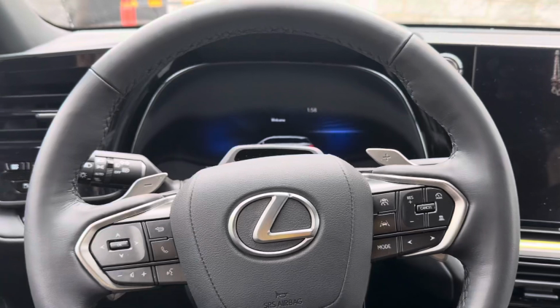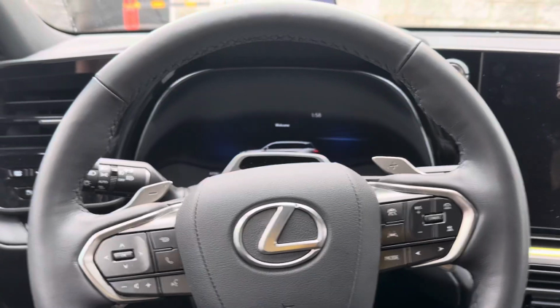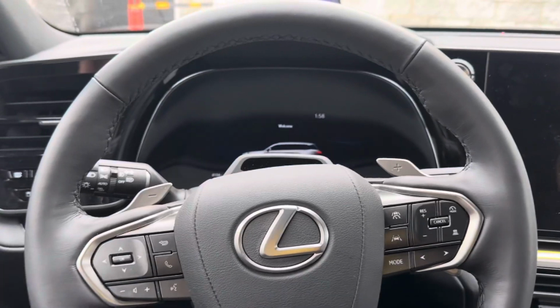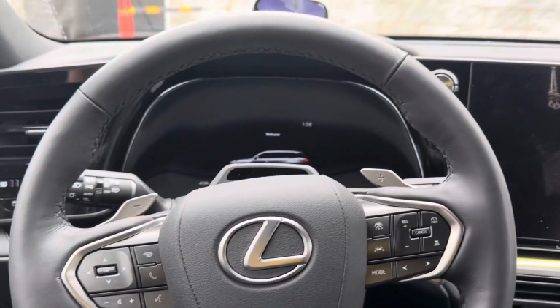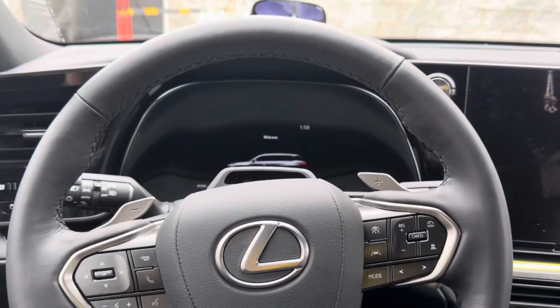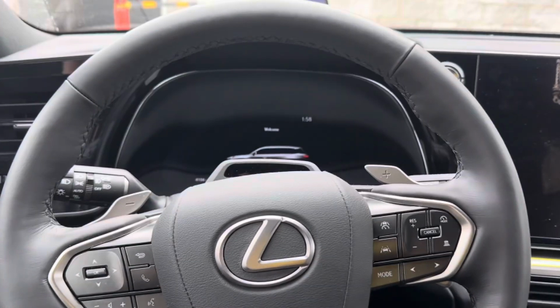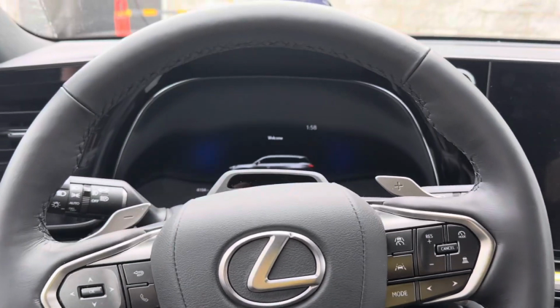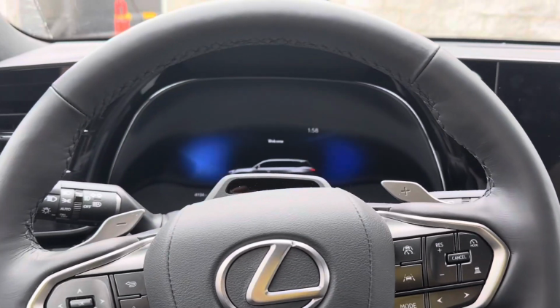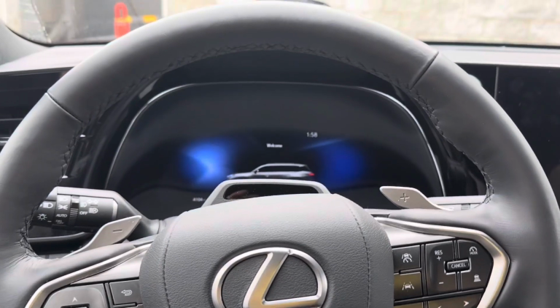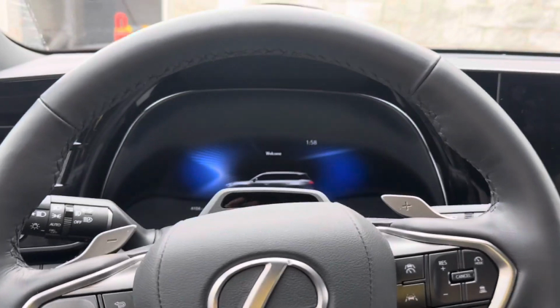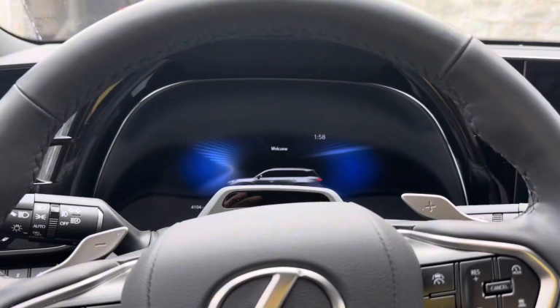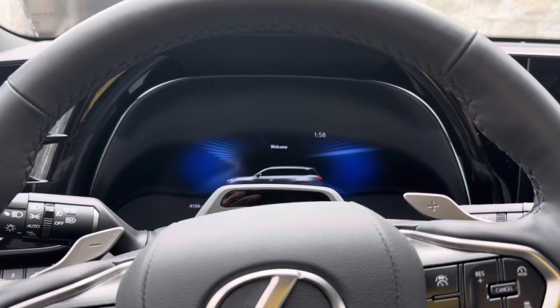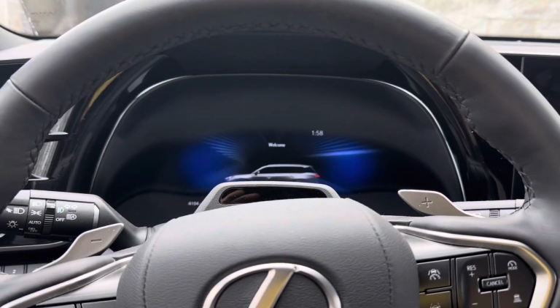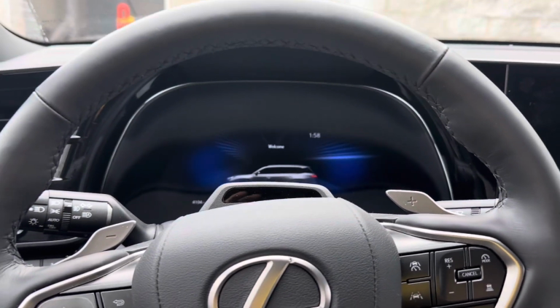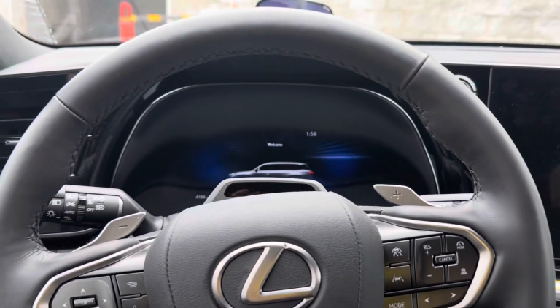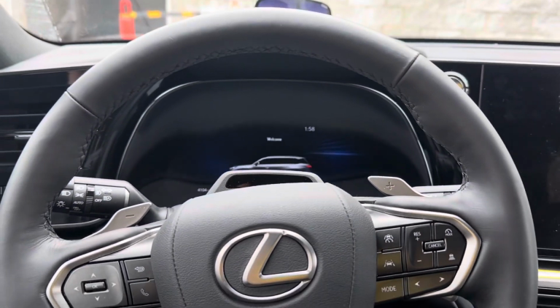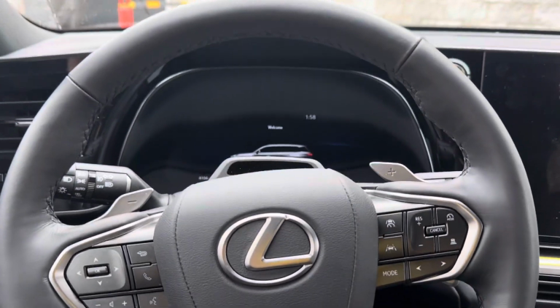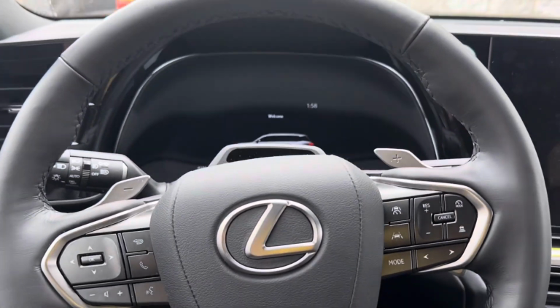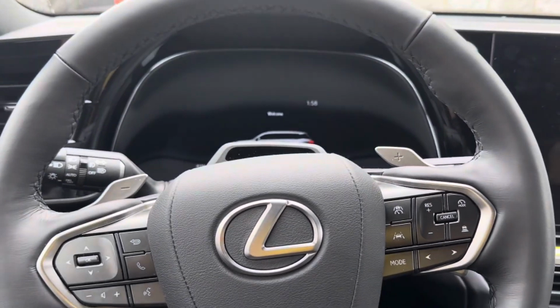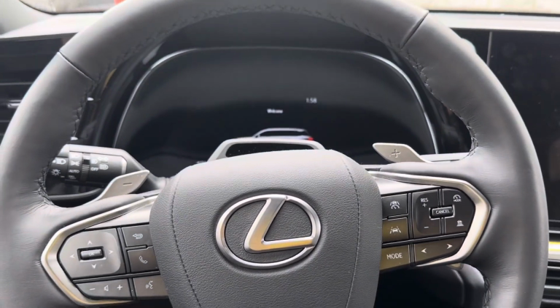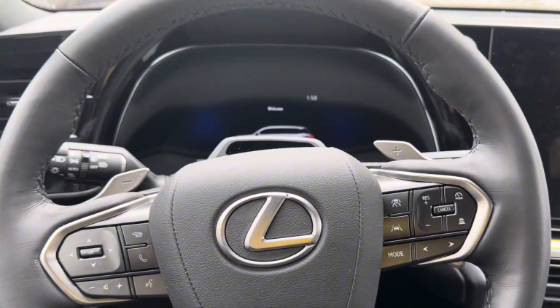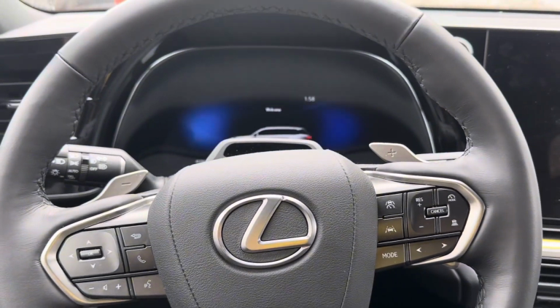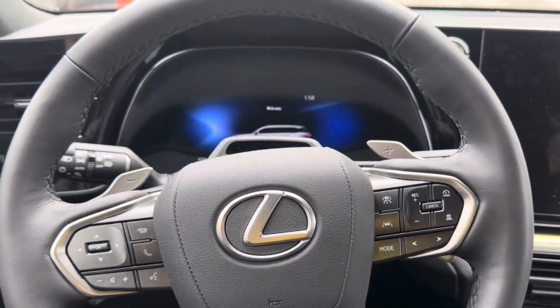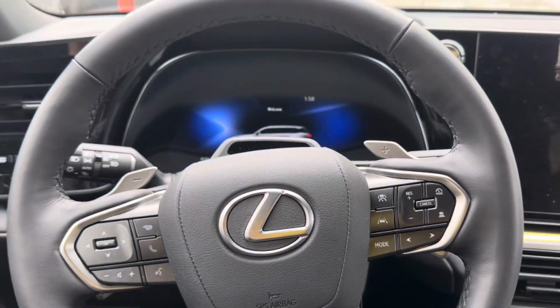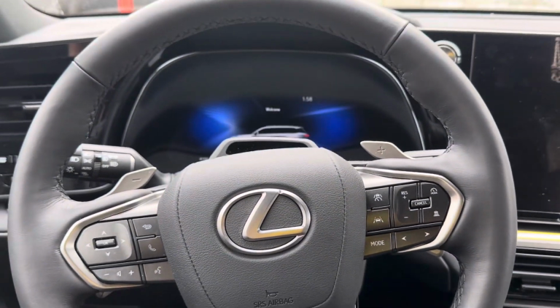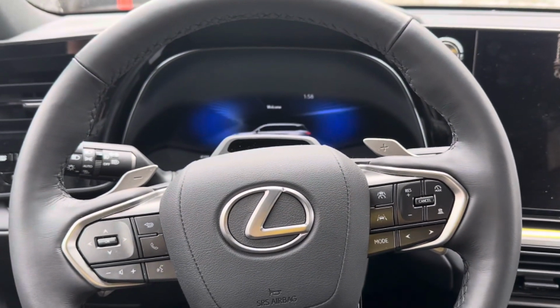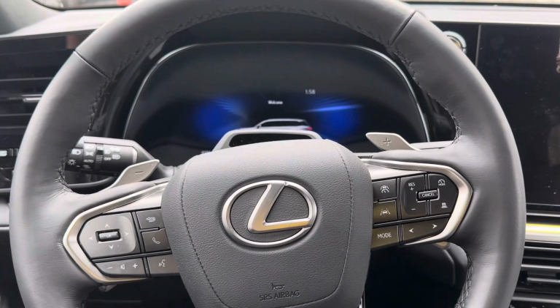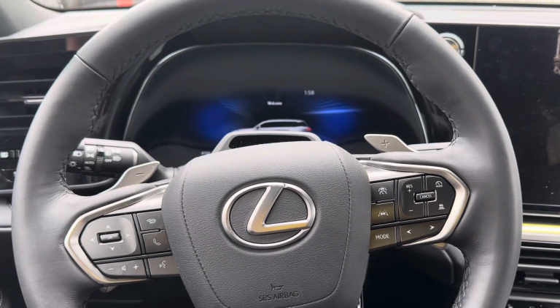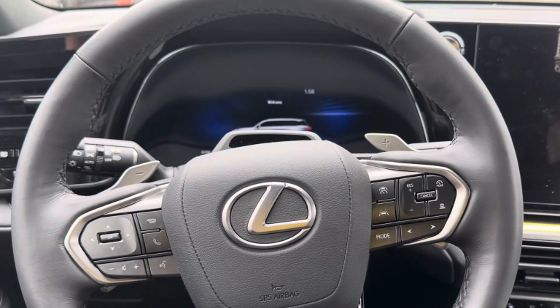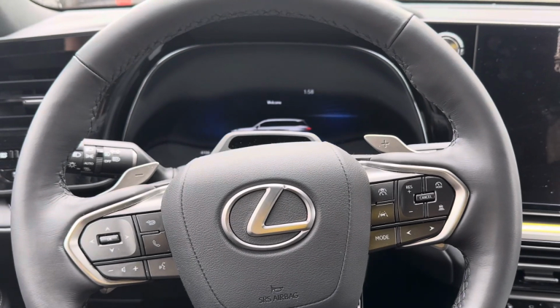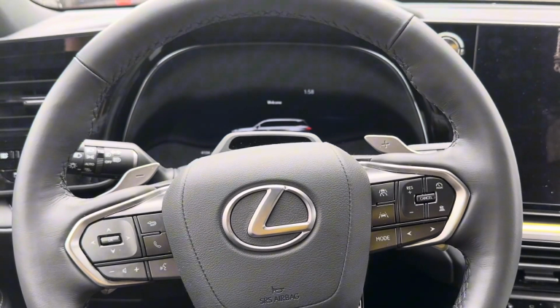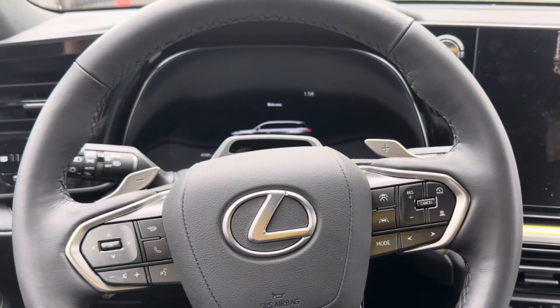Welcome back guys to another YouTube video. Today we're going to be resetting all the maintenance lights on a 2024 TX350.